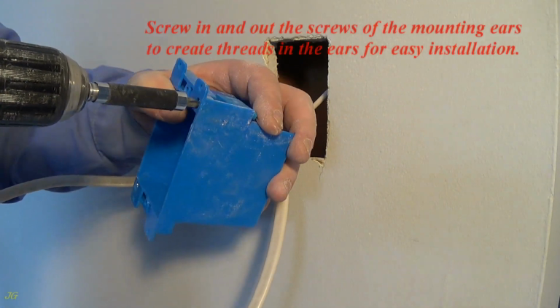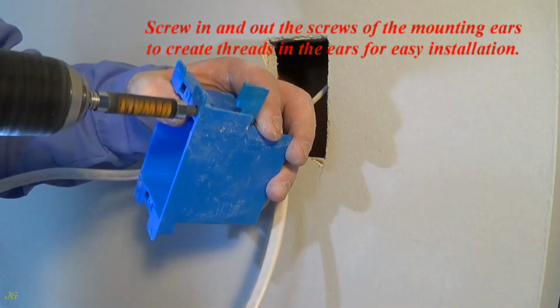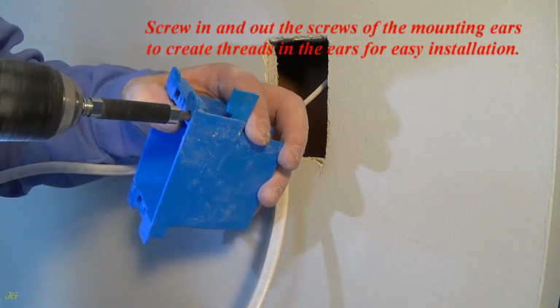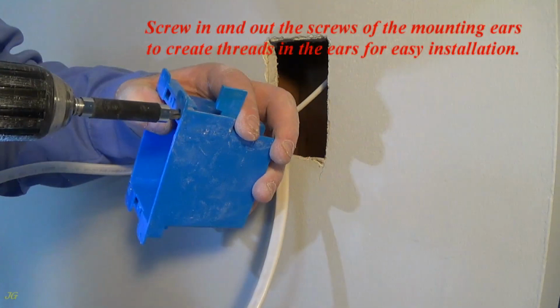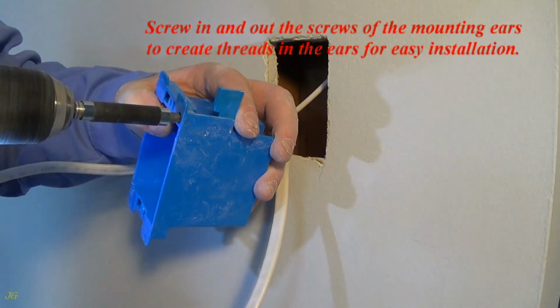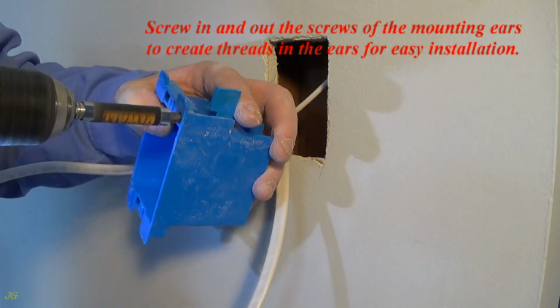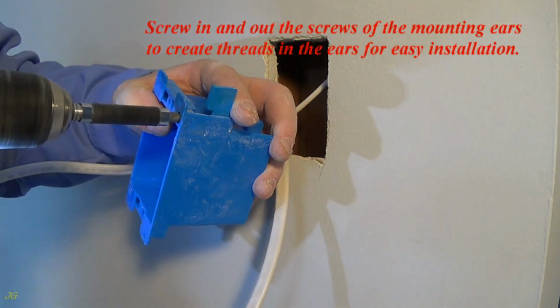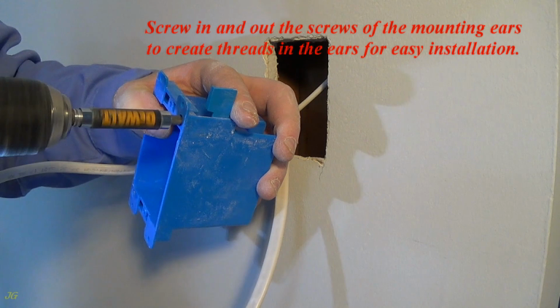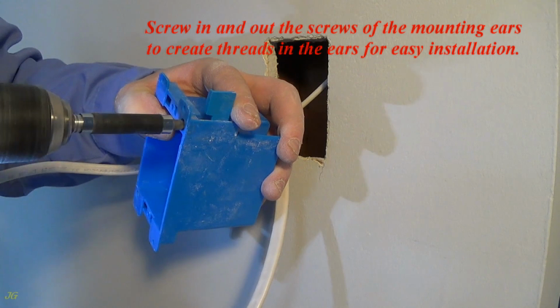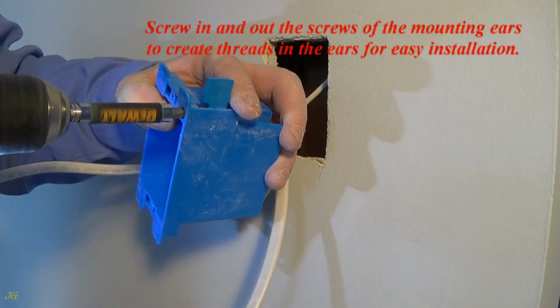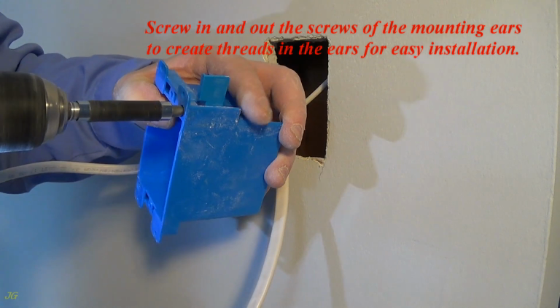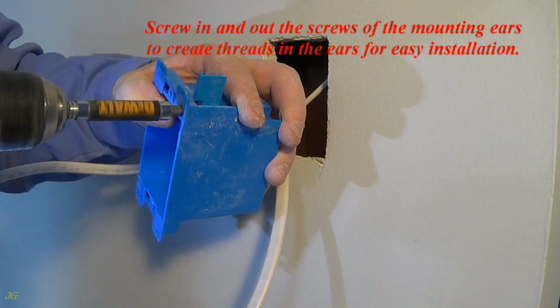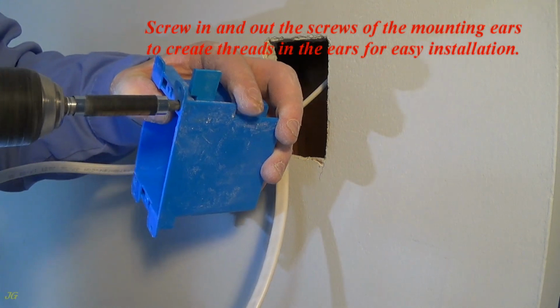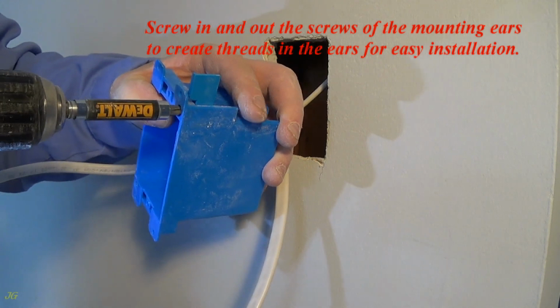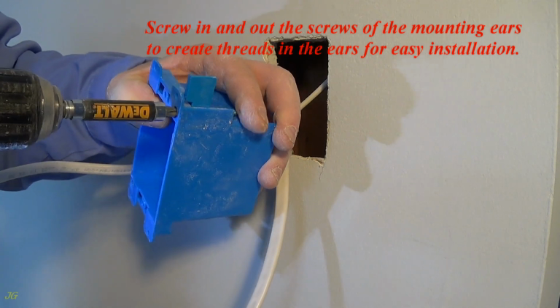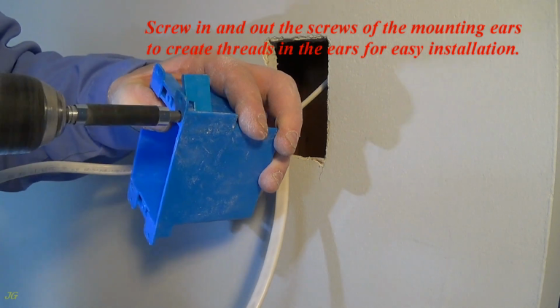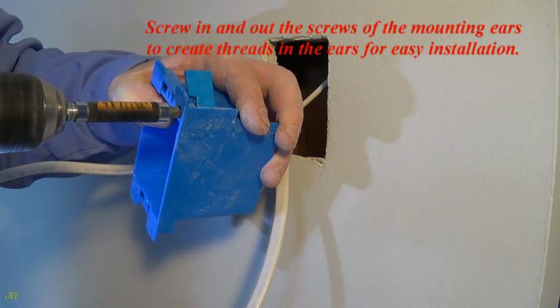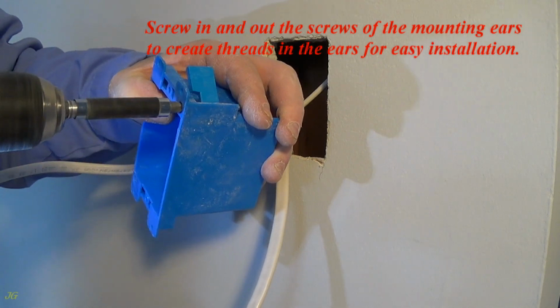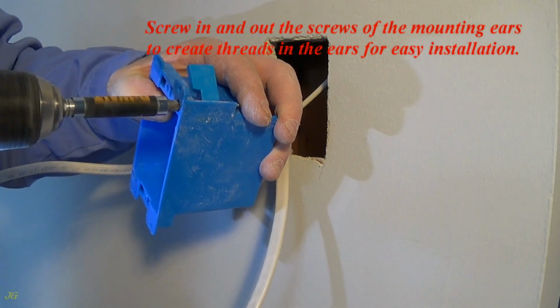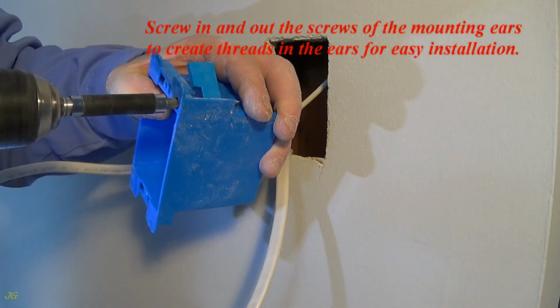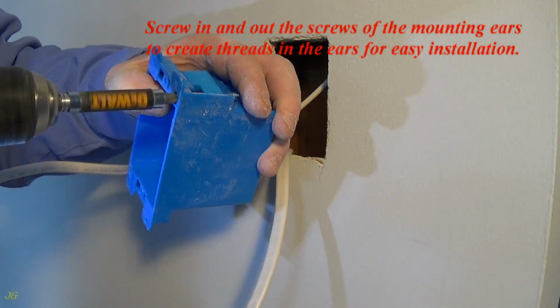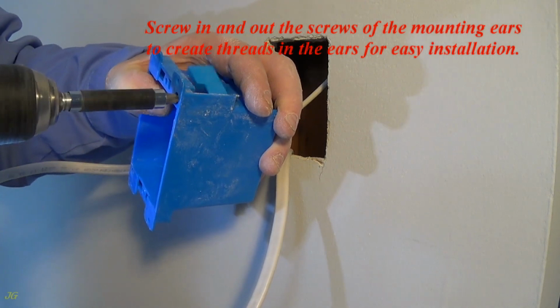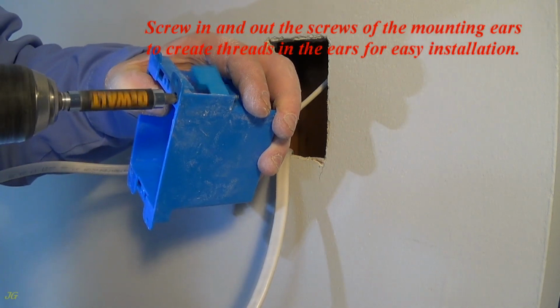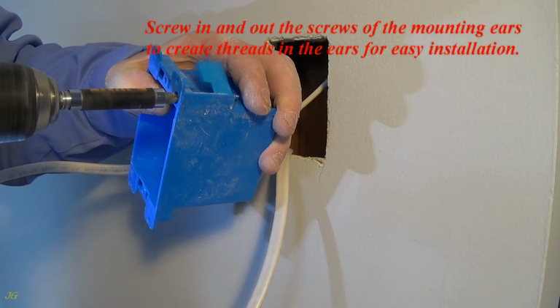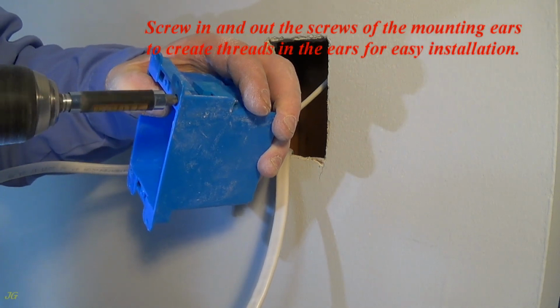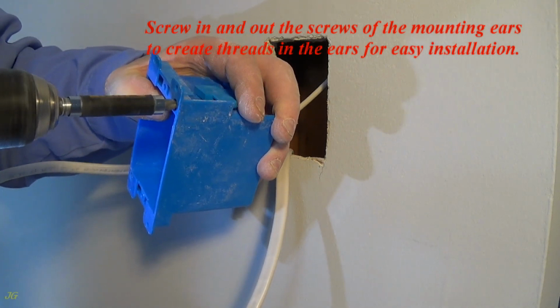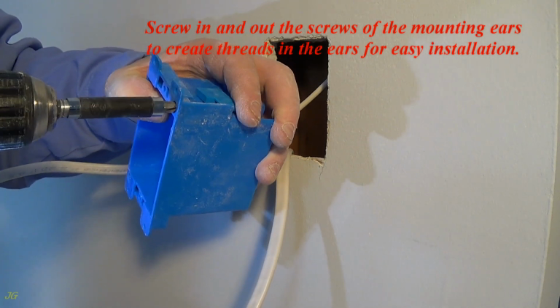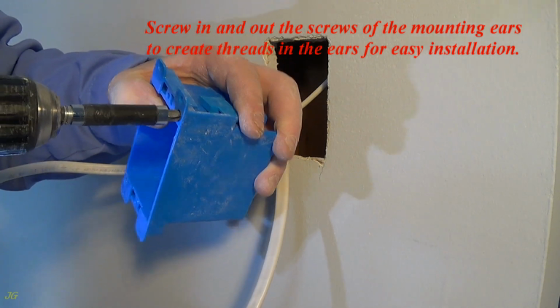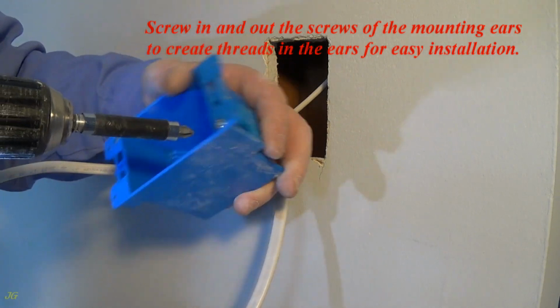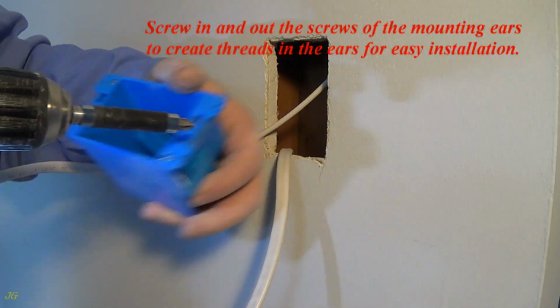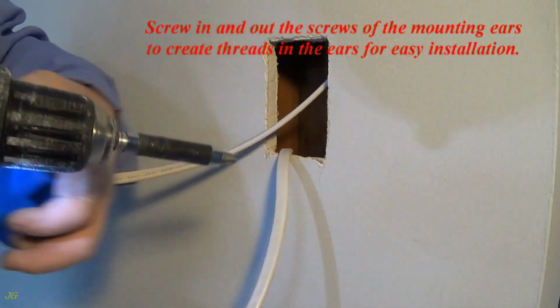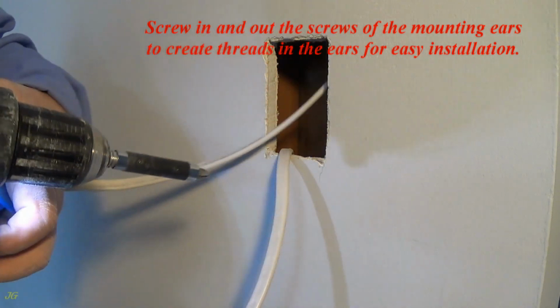Screw the mounting ear screws in and out to create threads in the ears for easy installation.